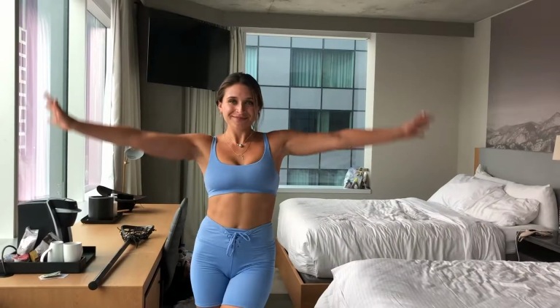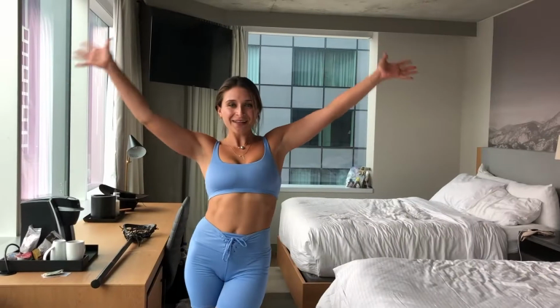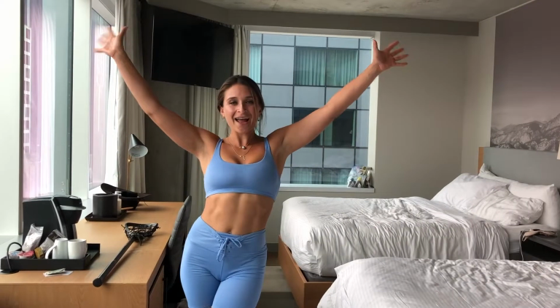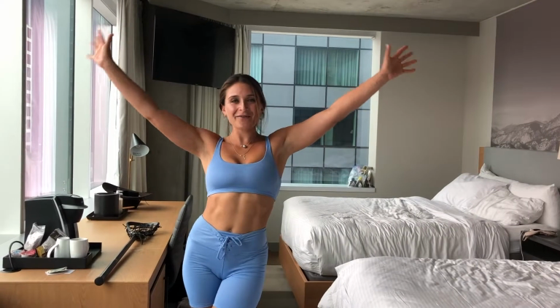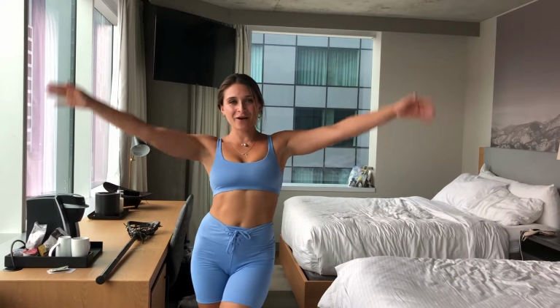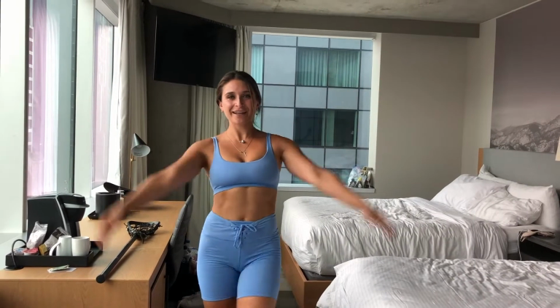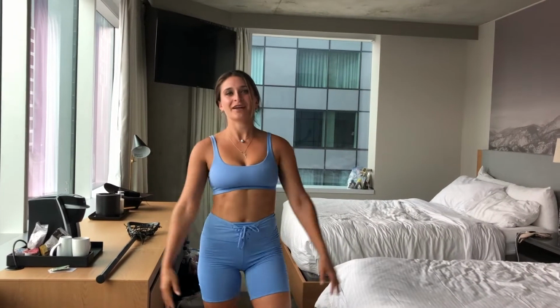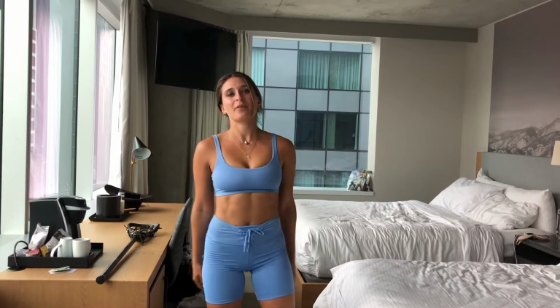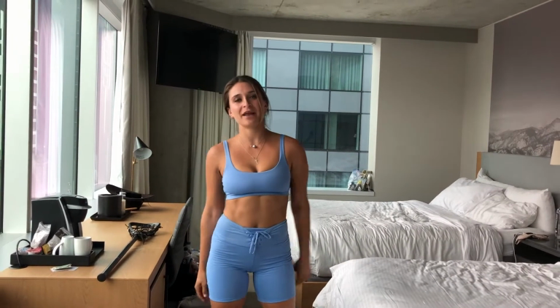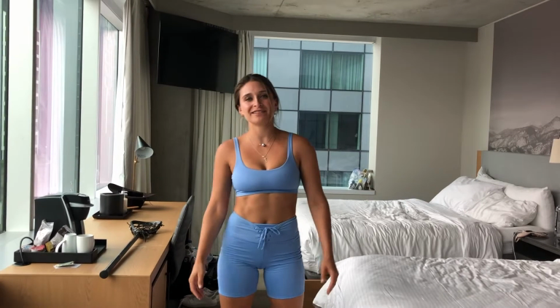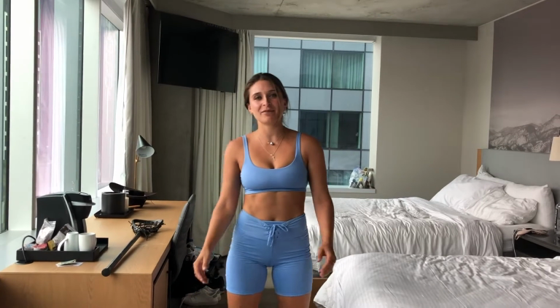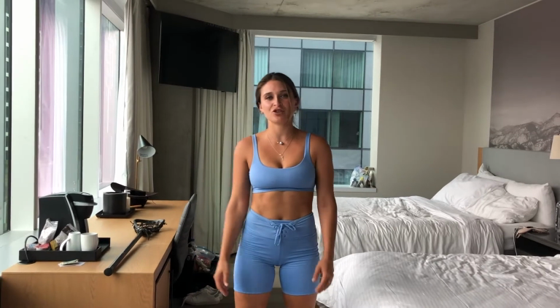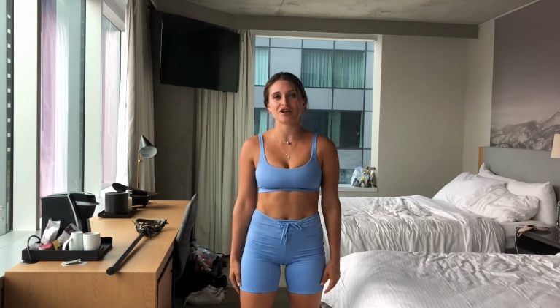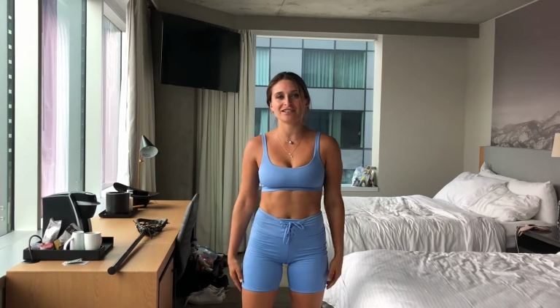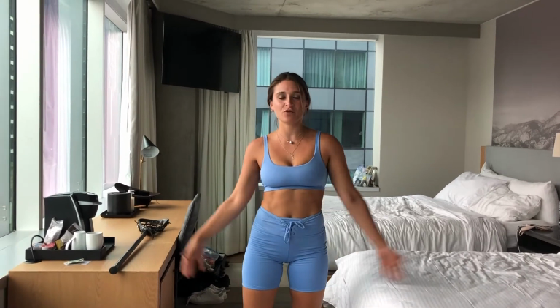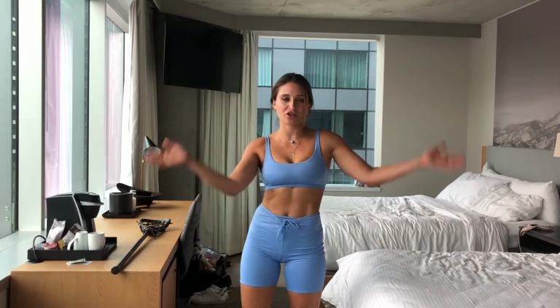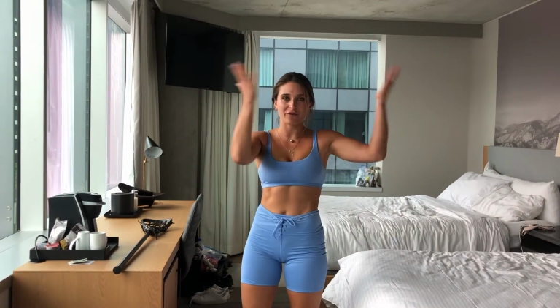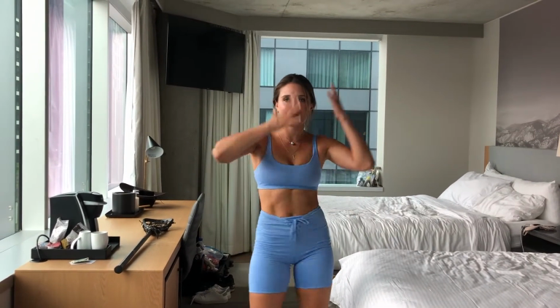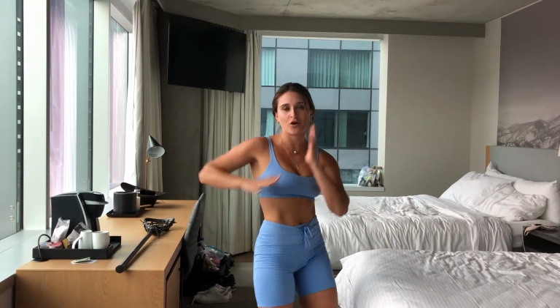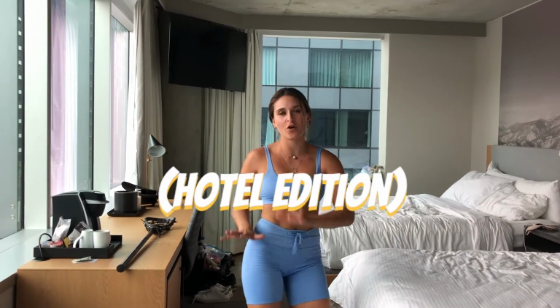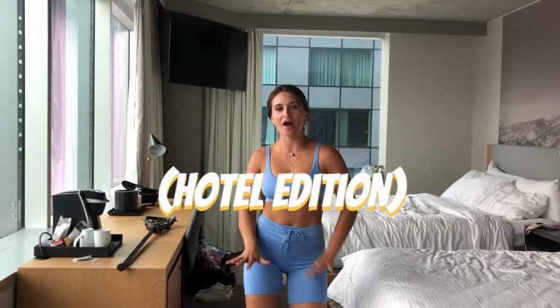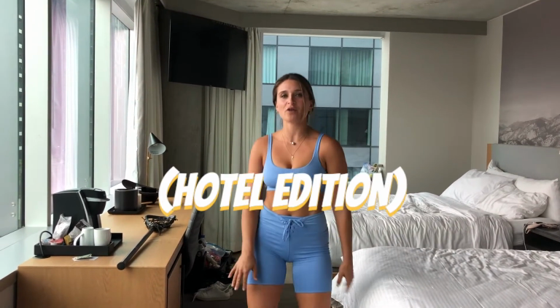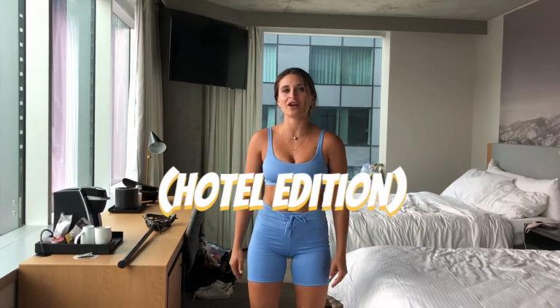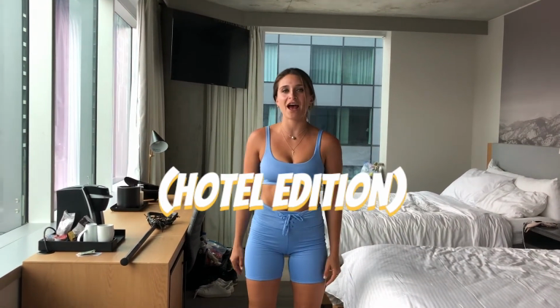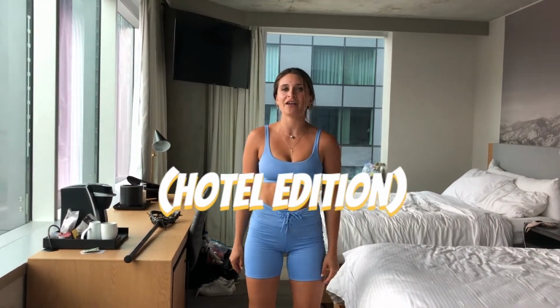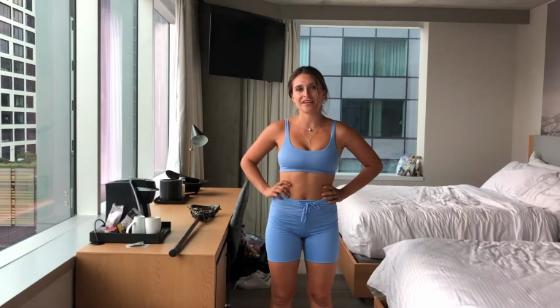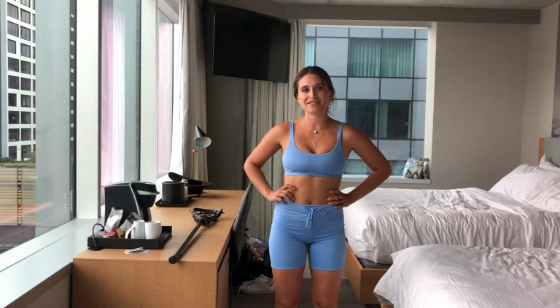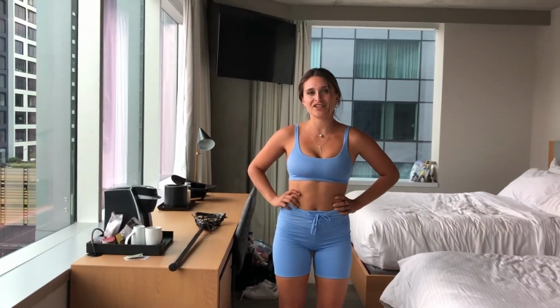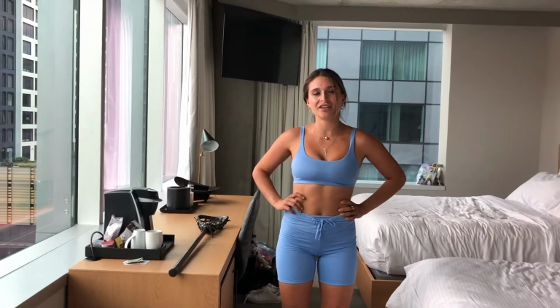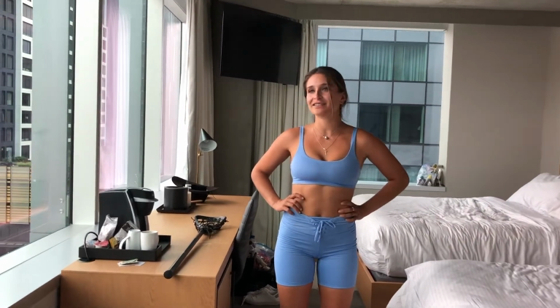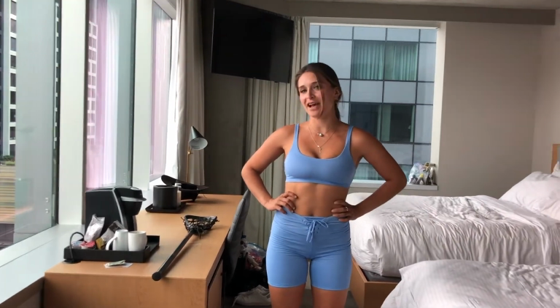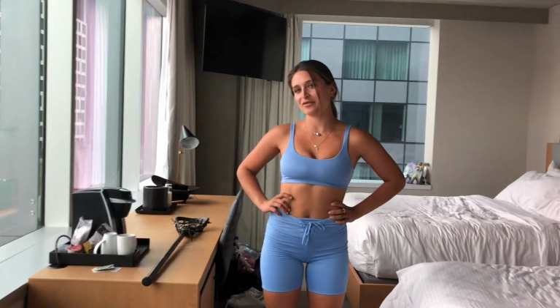Hi everyone, my name is Sammy Jo Tracy and we're going to do a full body workout destination Denver.